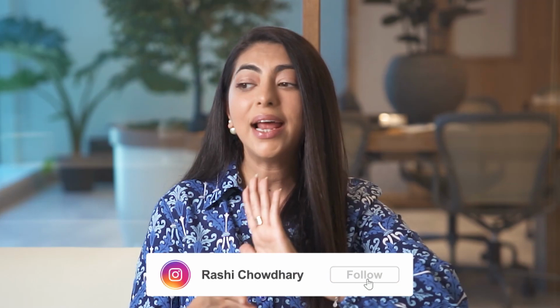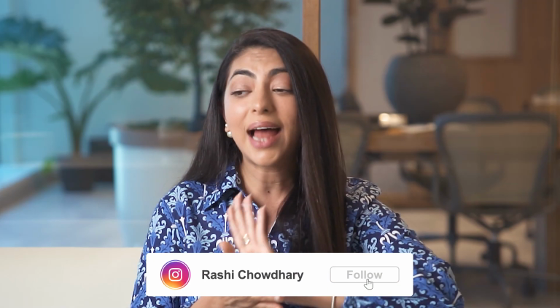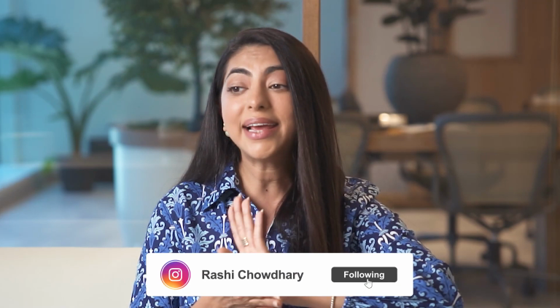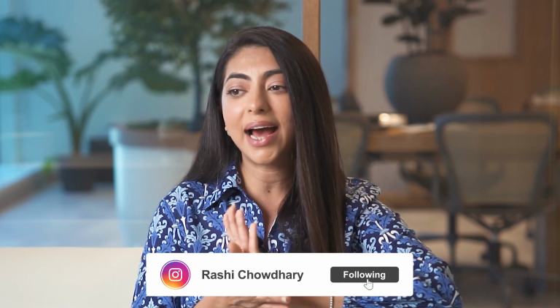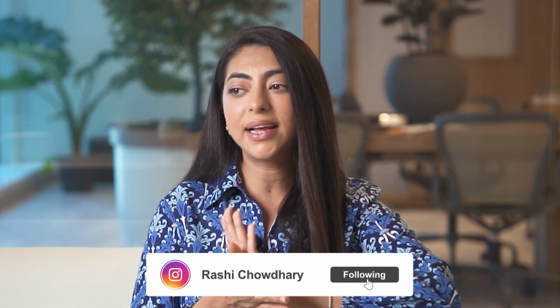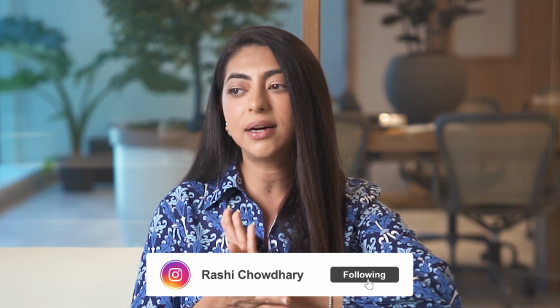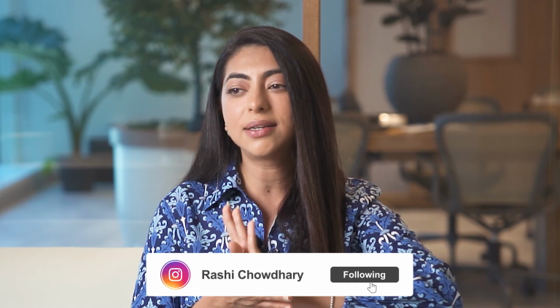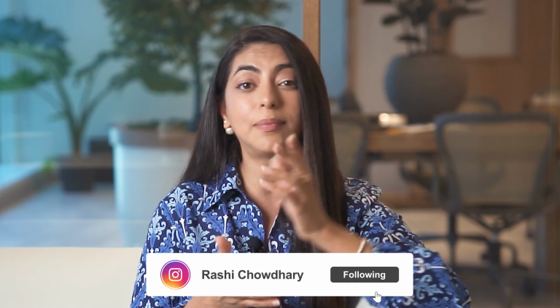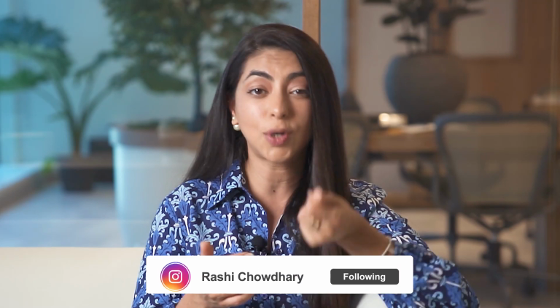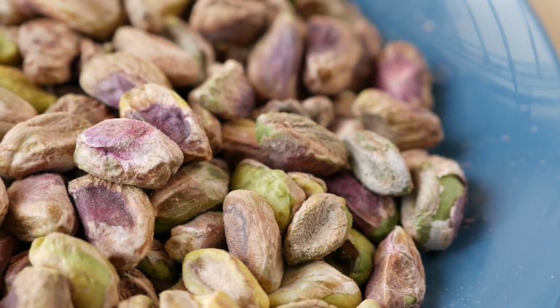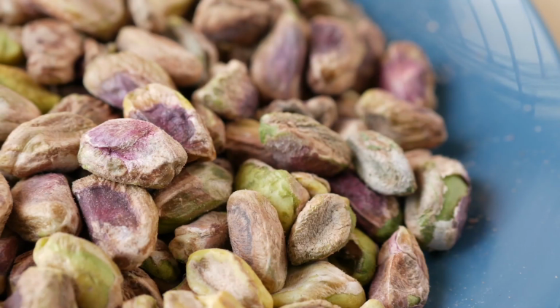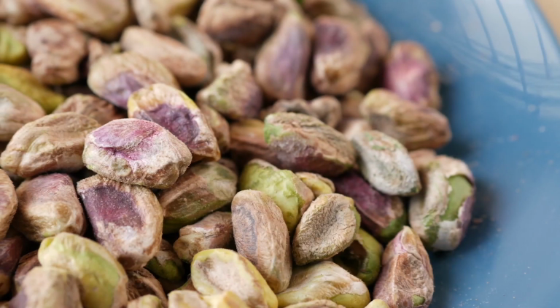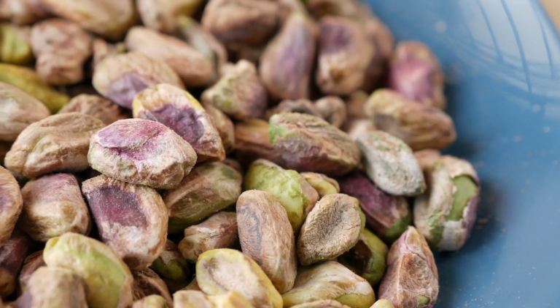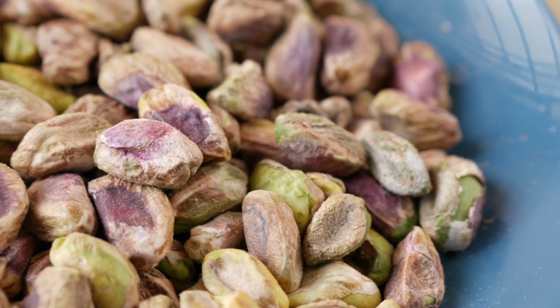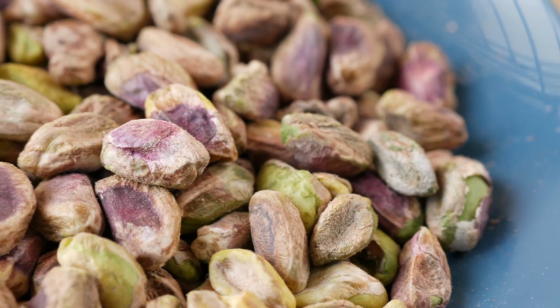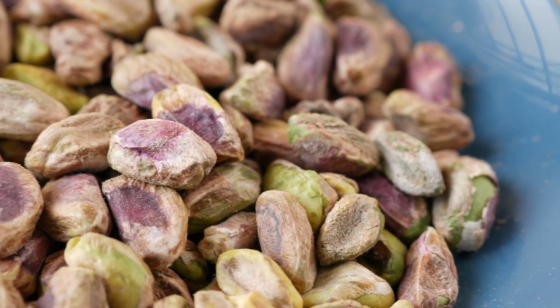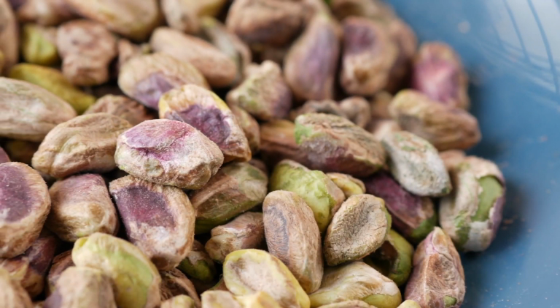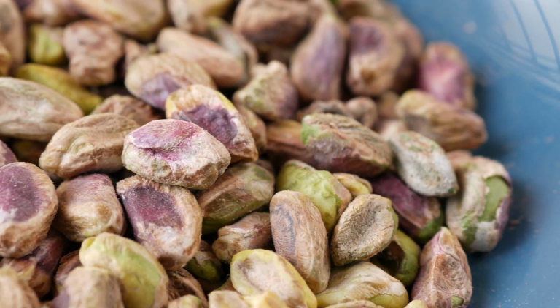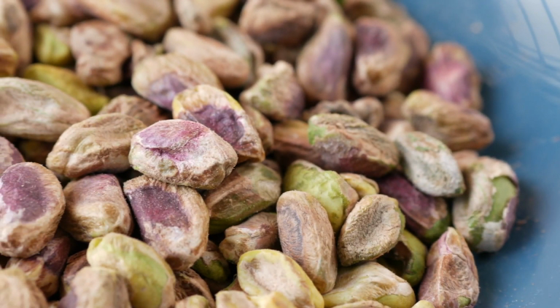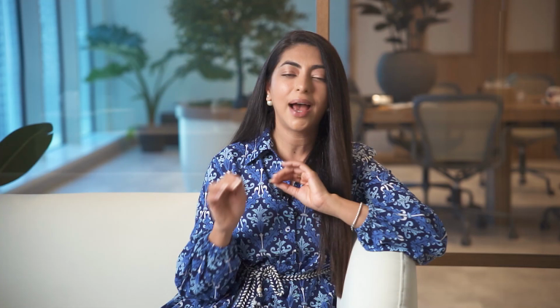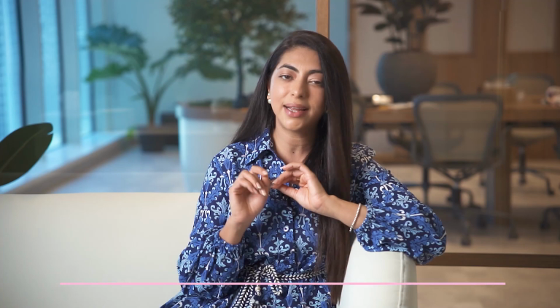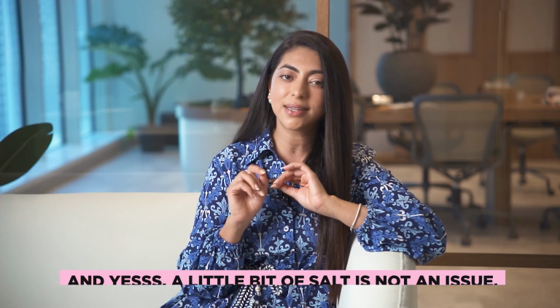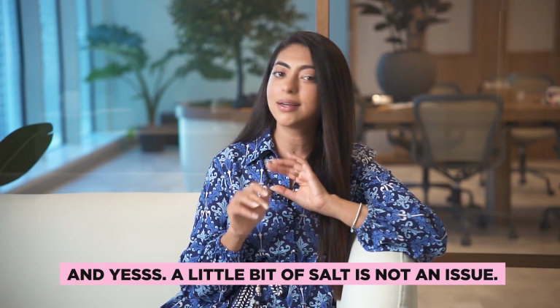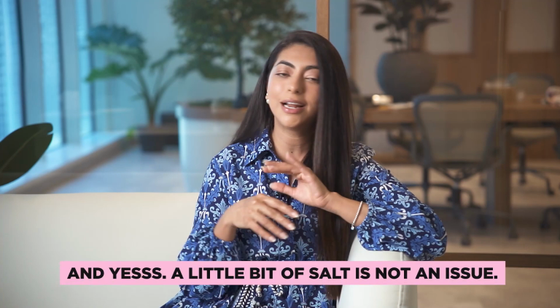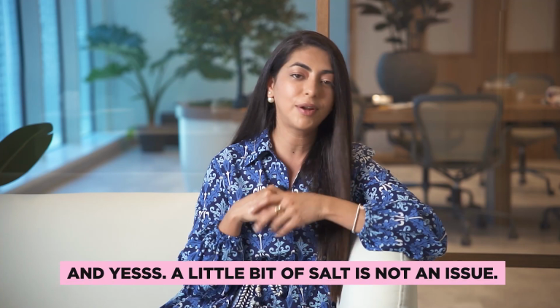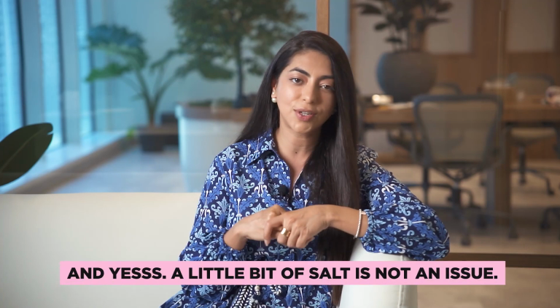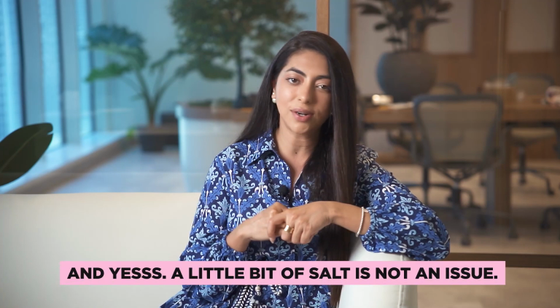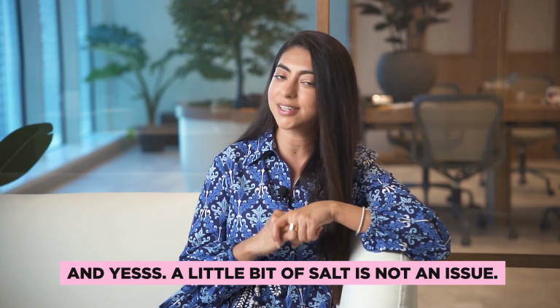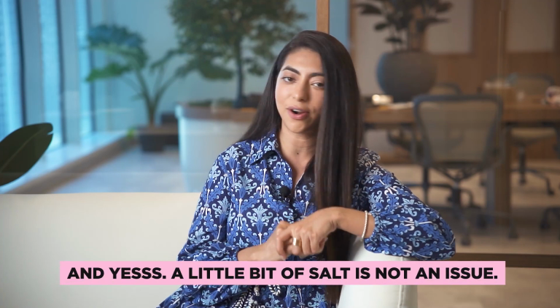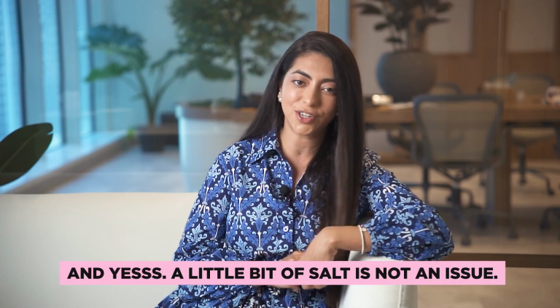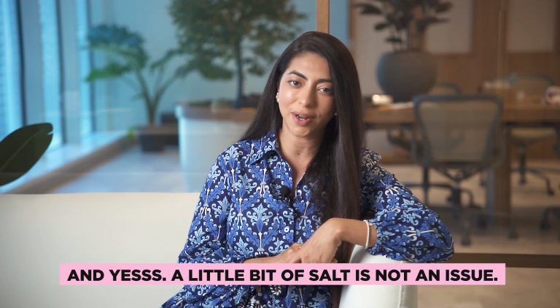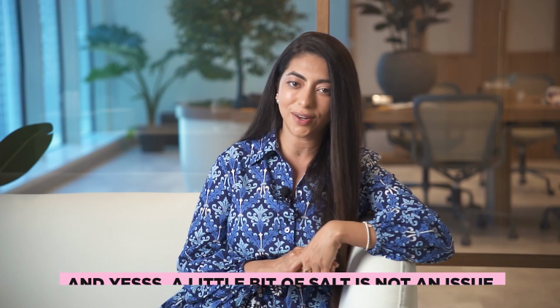I like adding some salted pistachios on the side for that extra protein, and yes, a little bit of salt is not an issue at all.